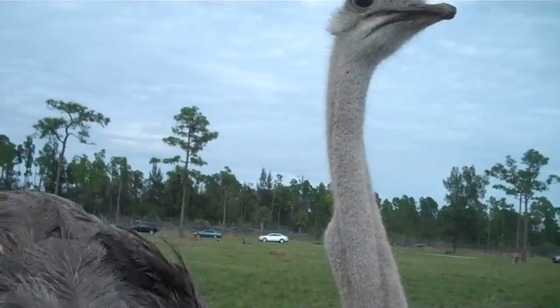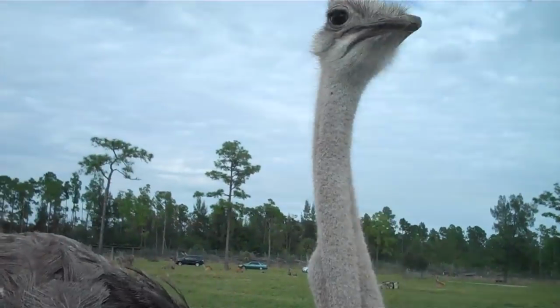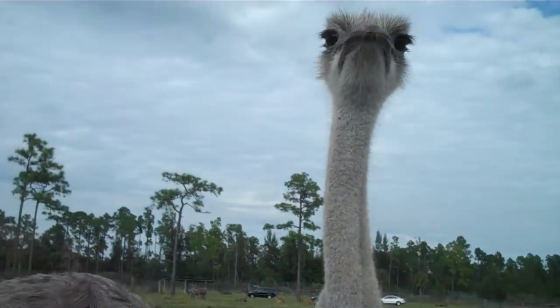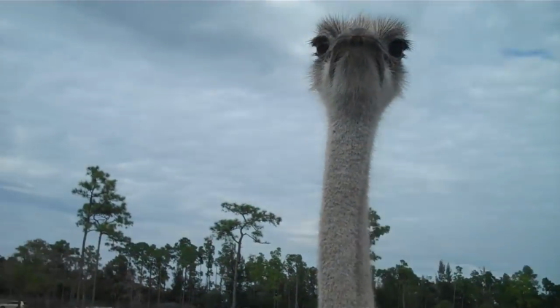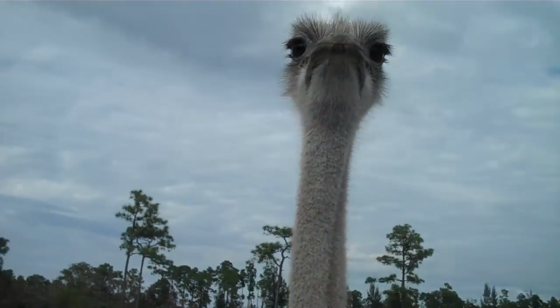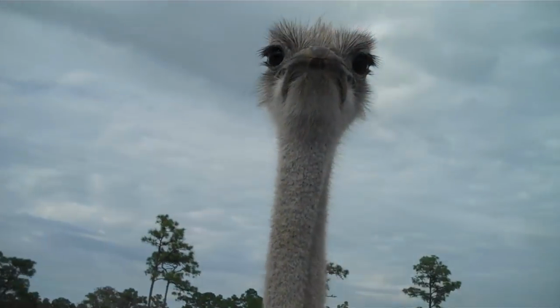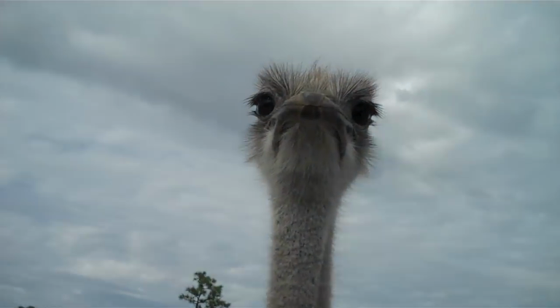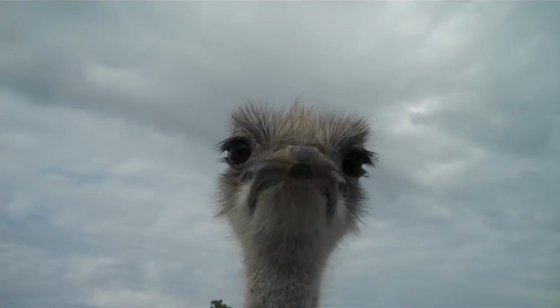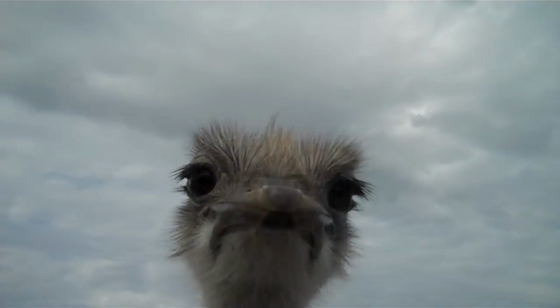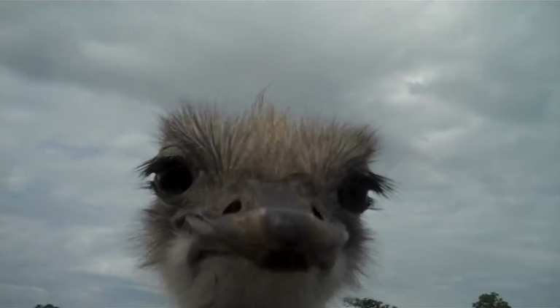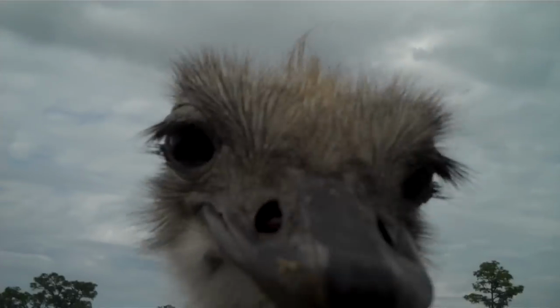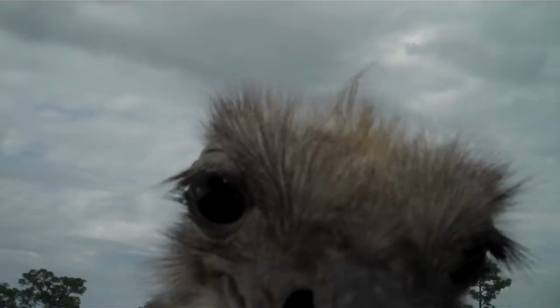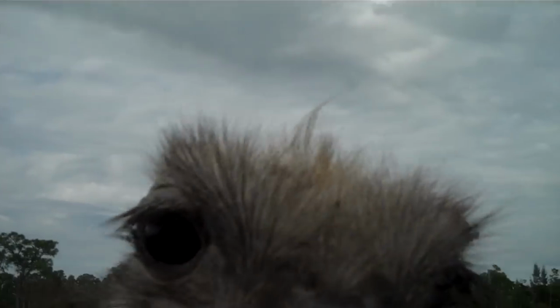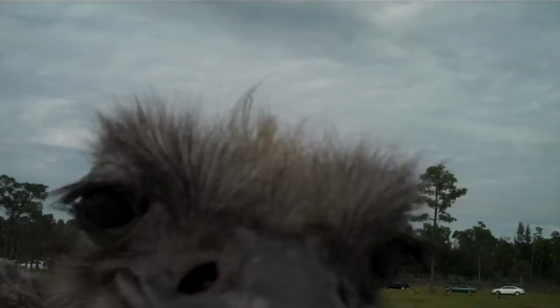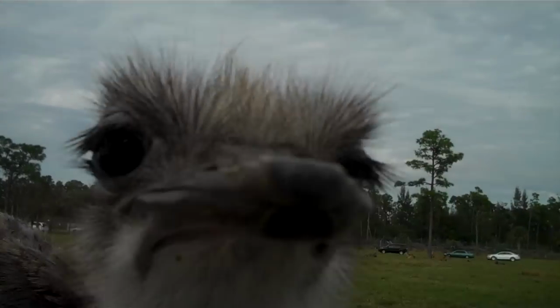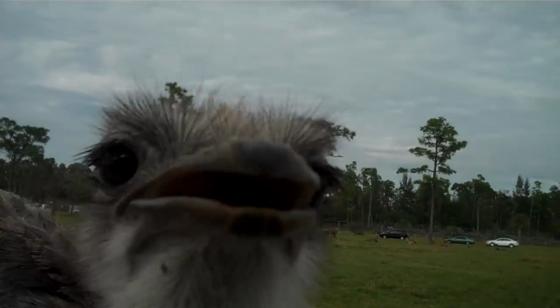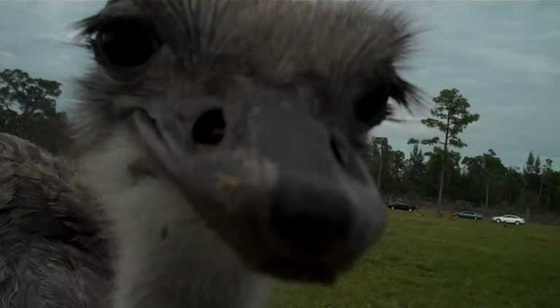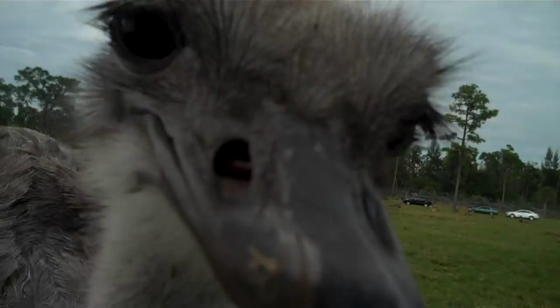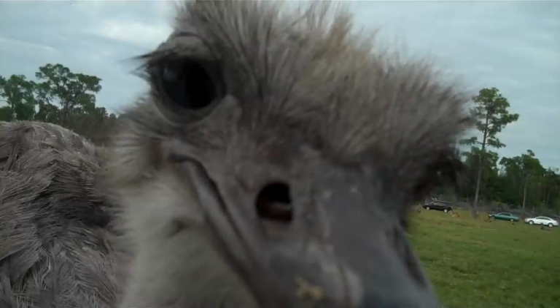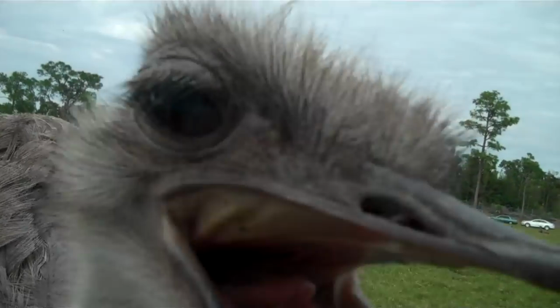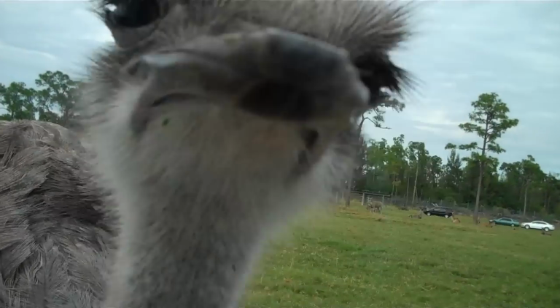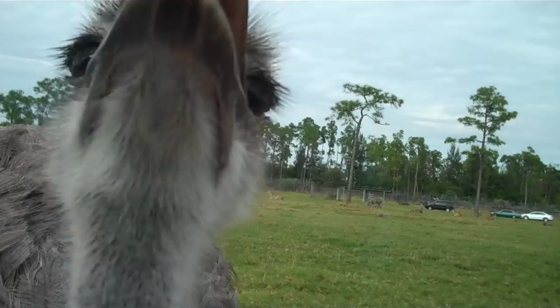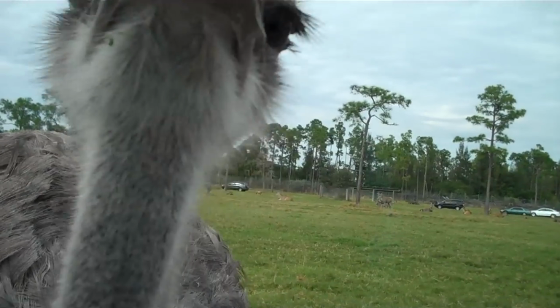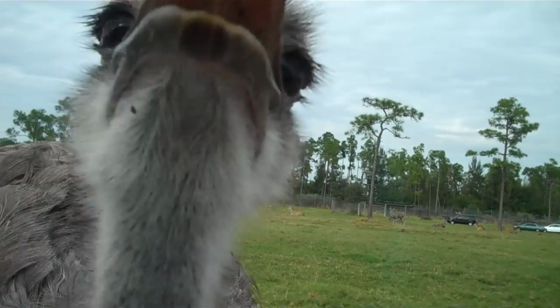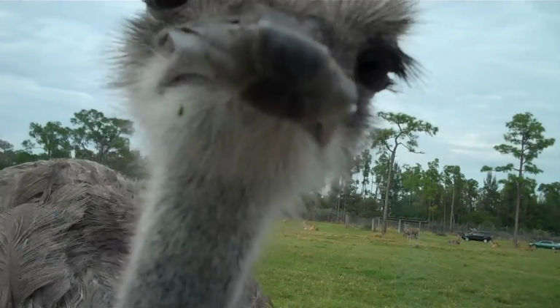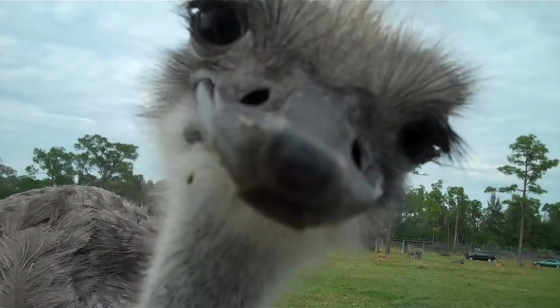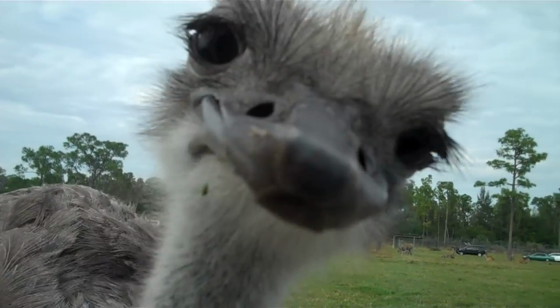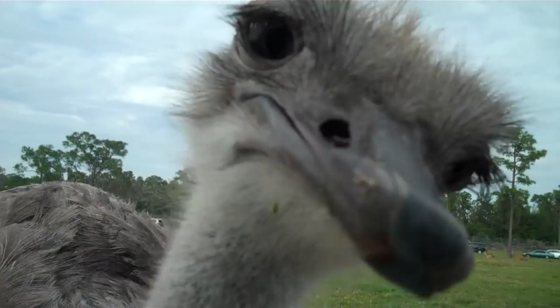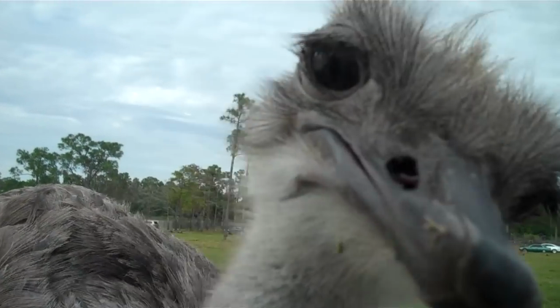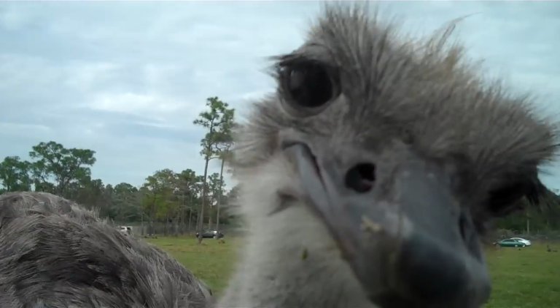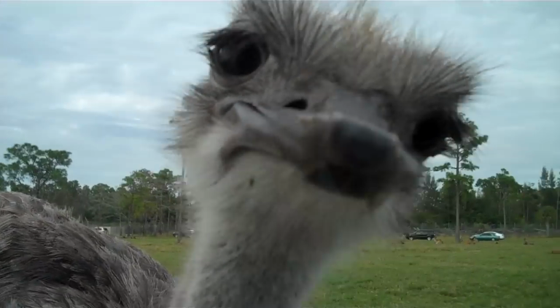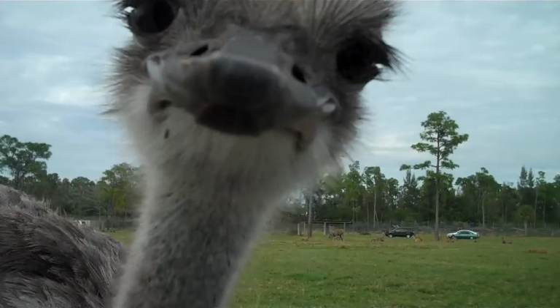A flap of skin called a dewlap hangs down at the front of the neck and bears a tuft of hair on the end of it.